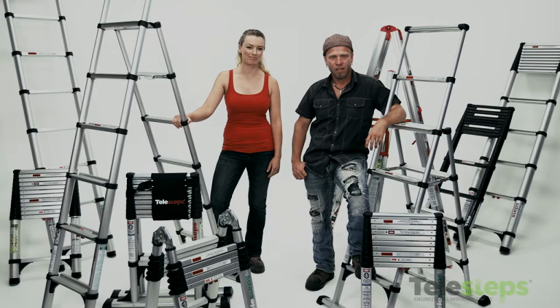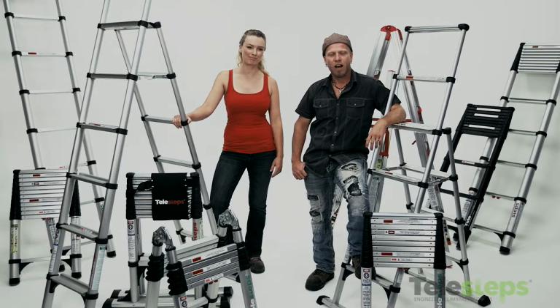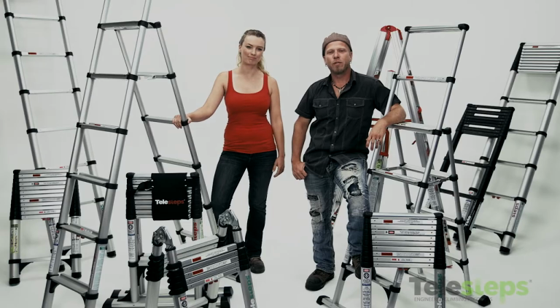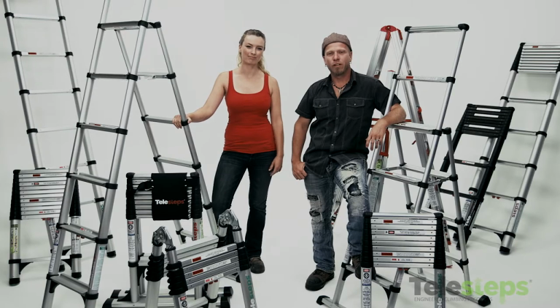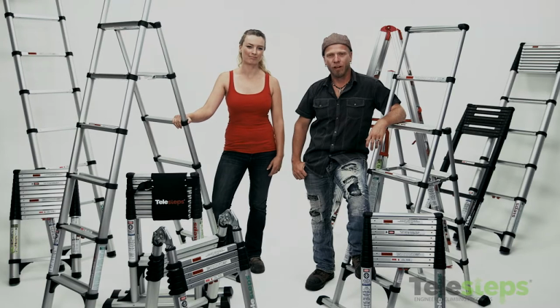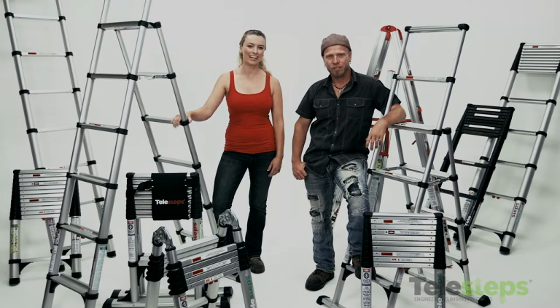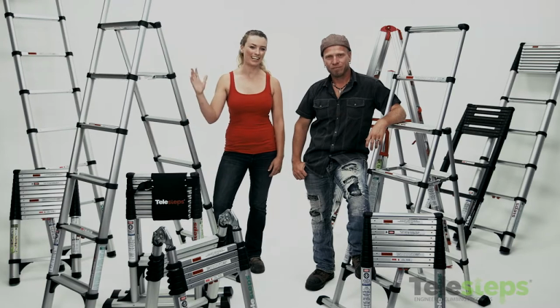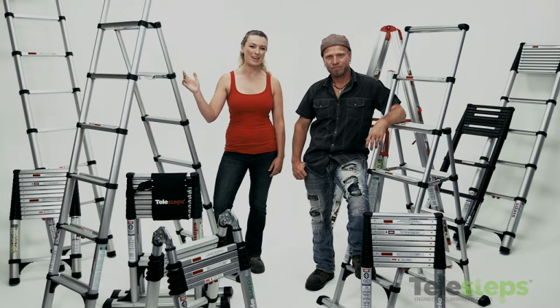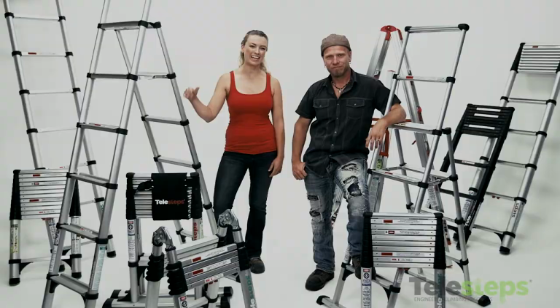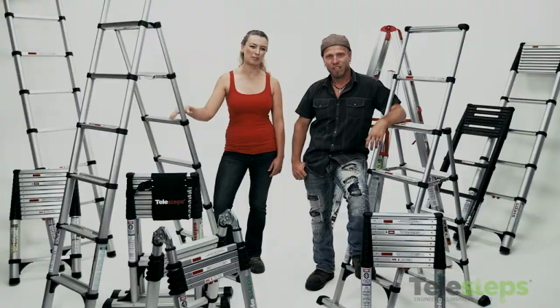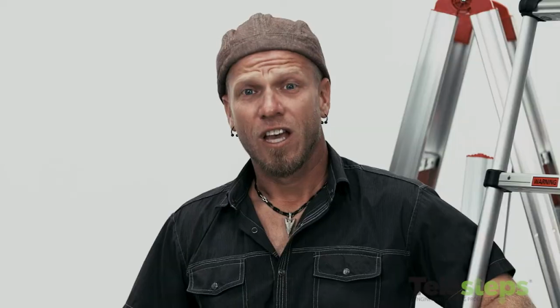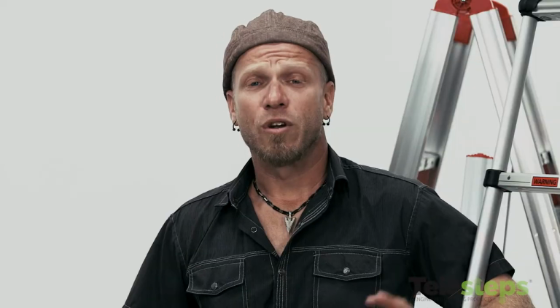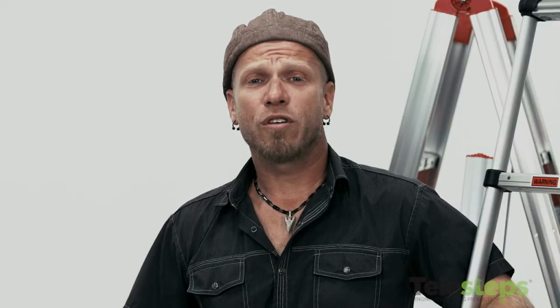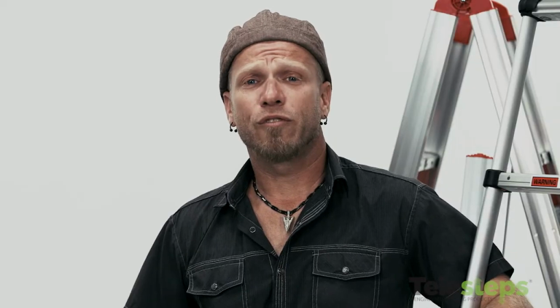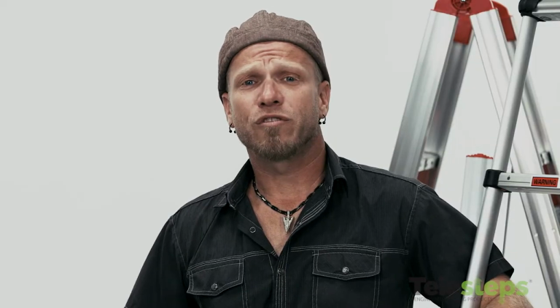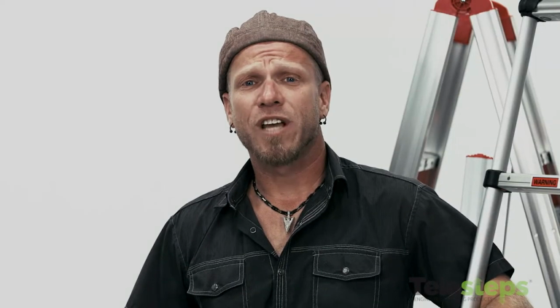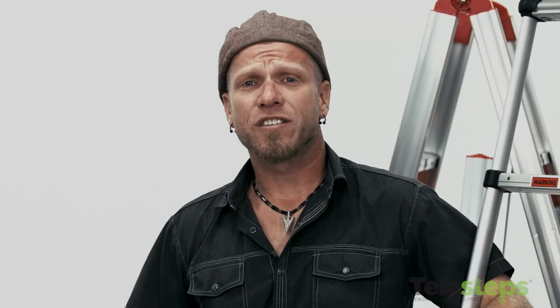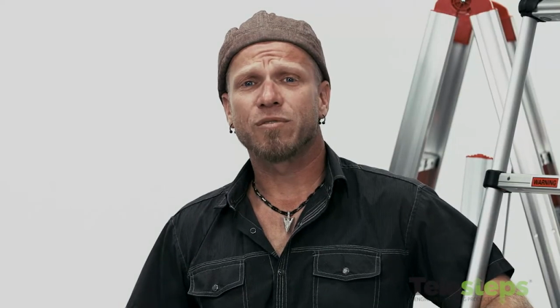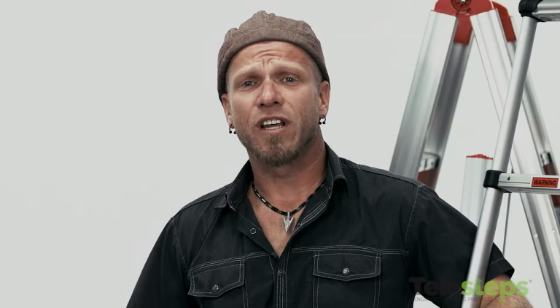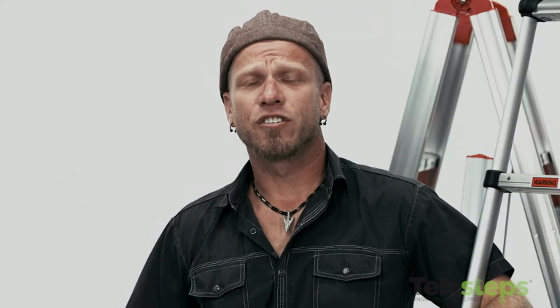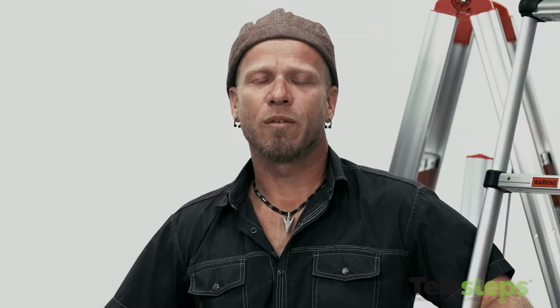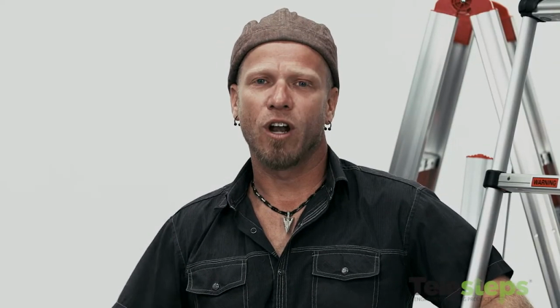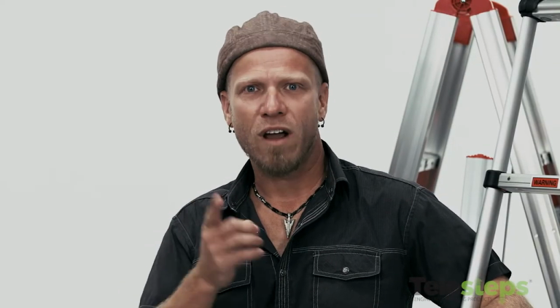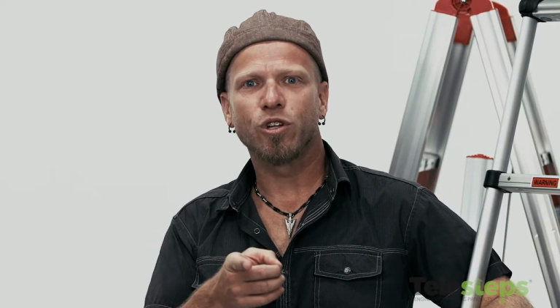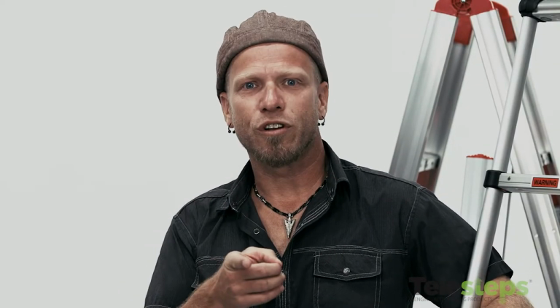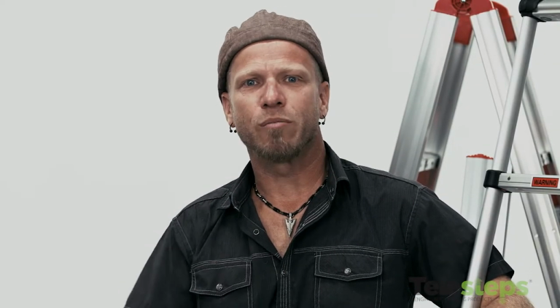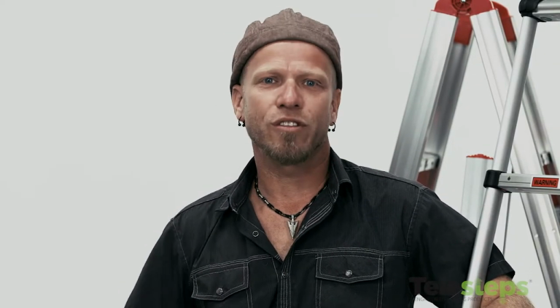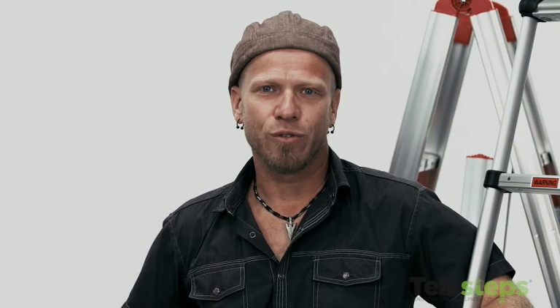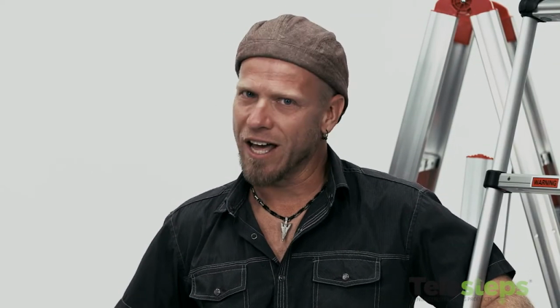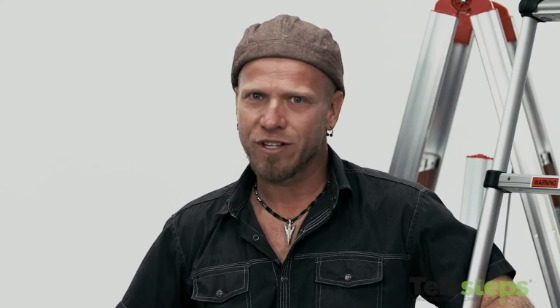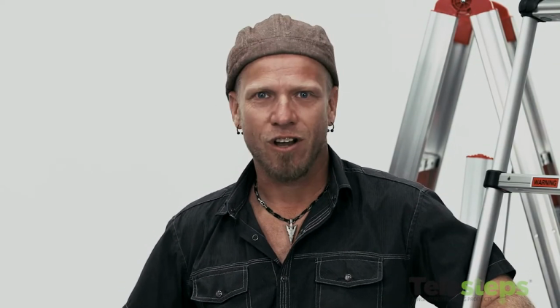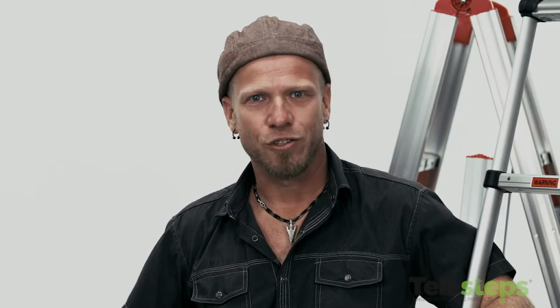Hi, I'm Paula Franz. And I'm Kate Campbell. And we're here with our friends from Telesteps today to talk about a revolutionary breakthrough in ladder technology.